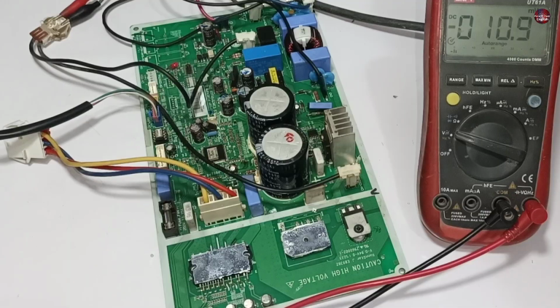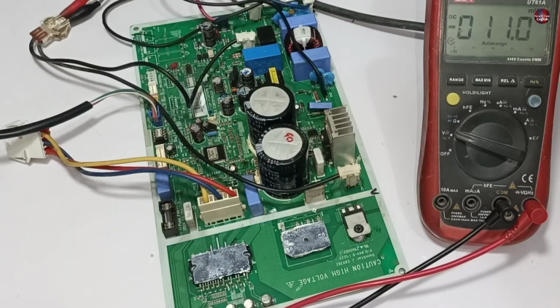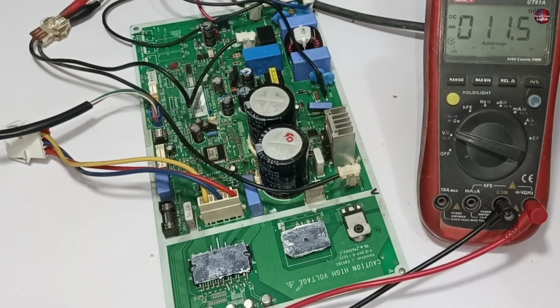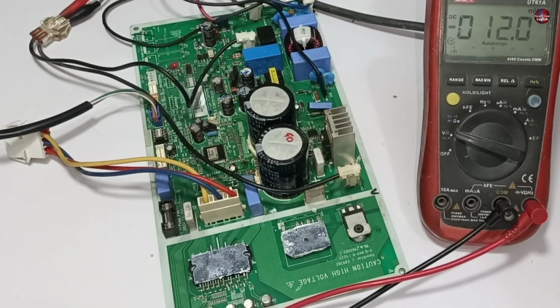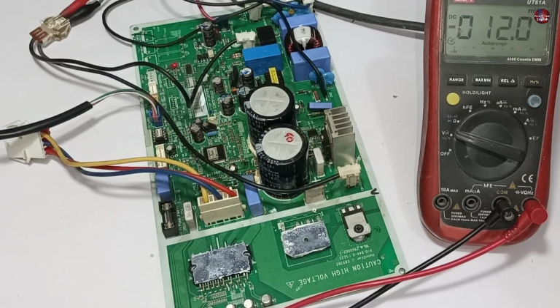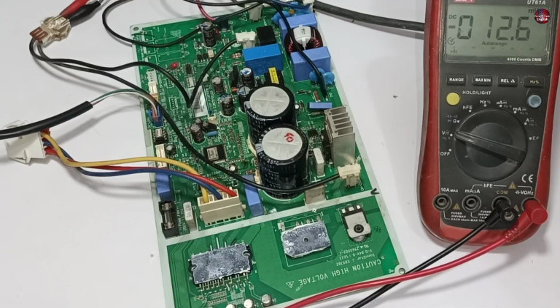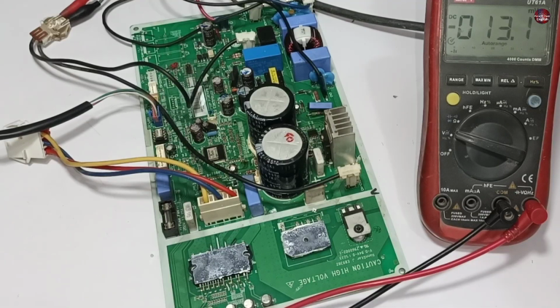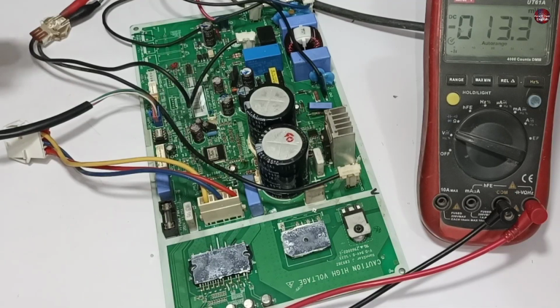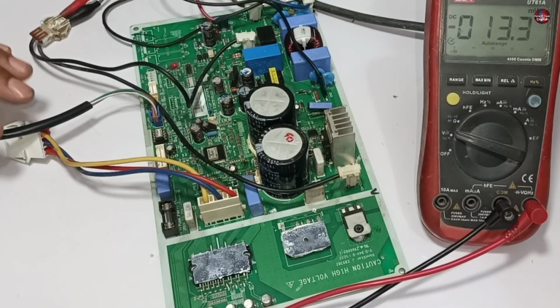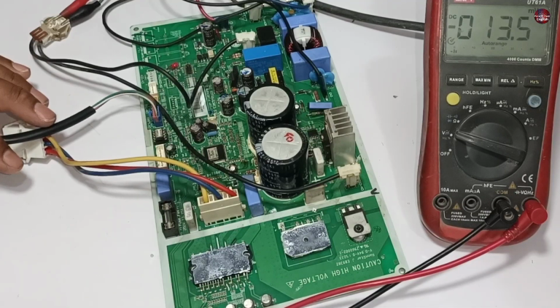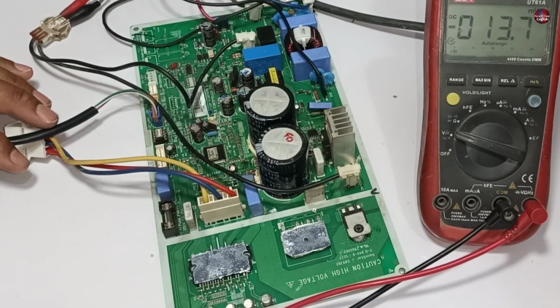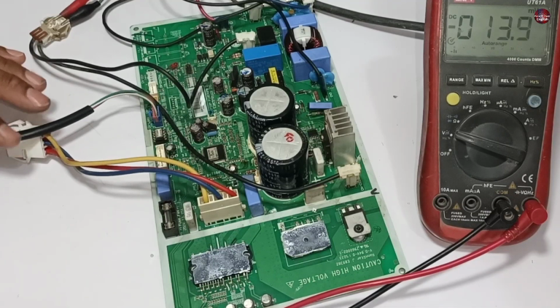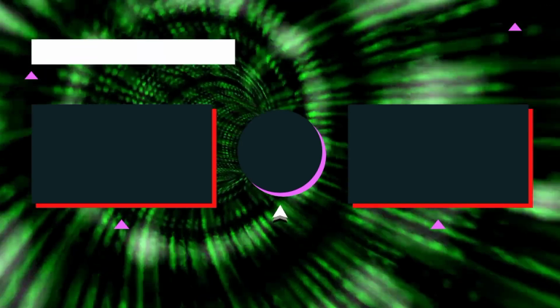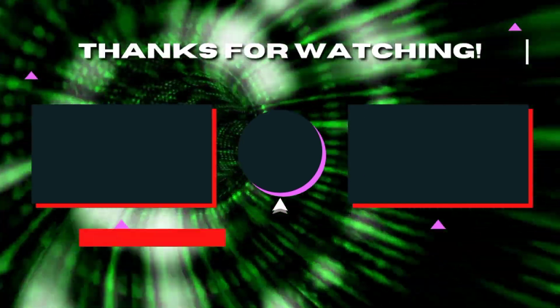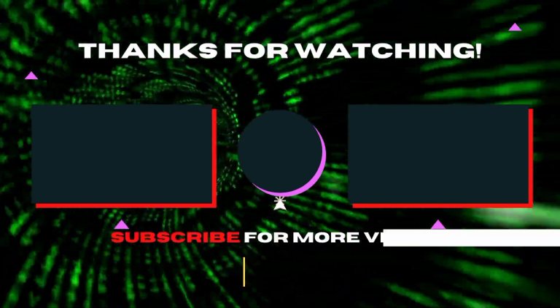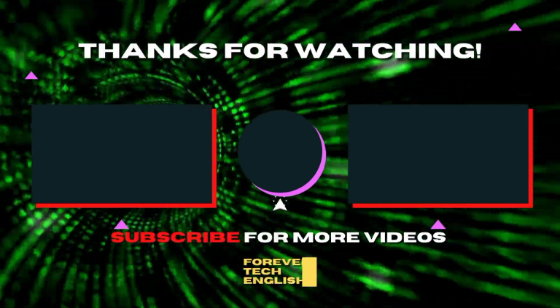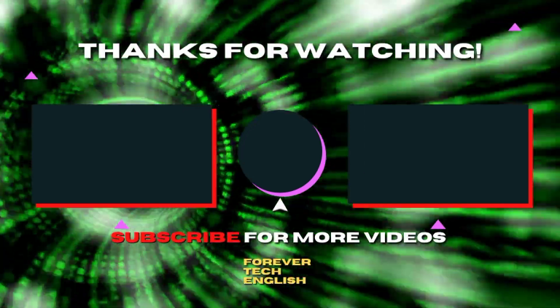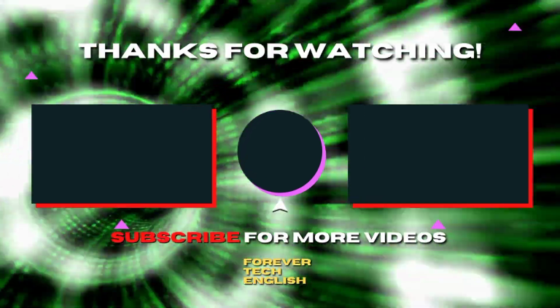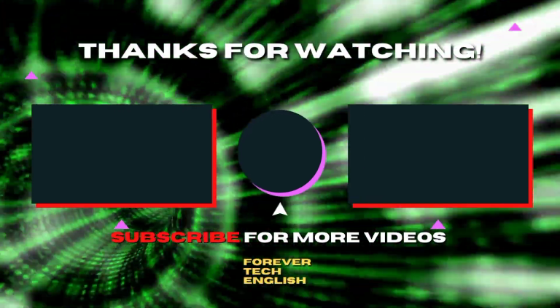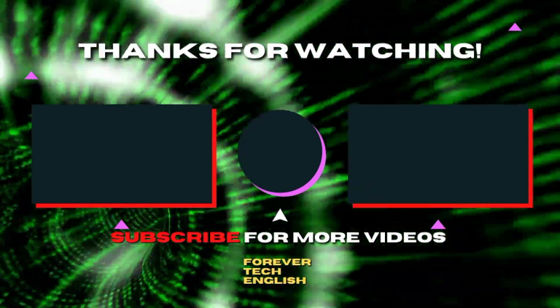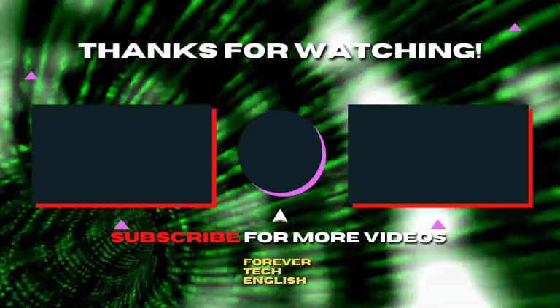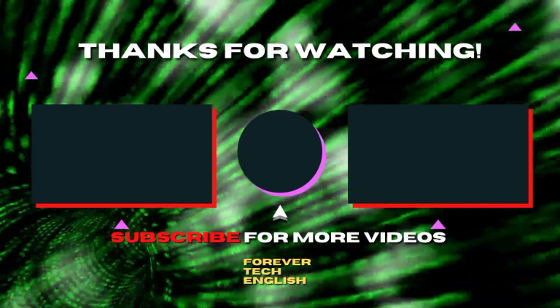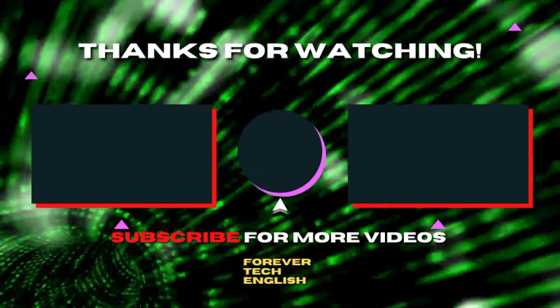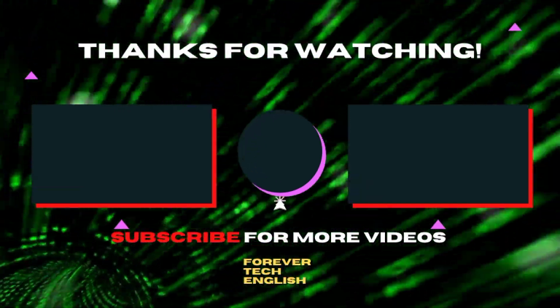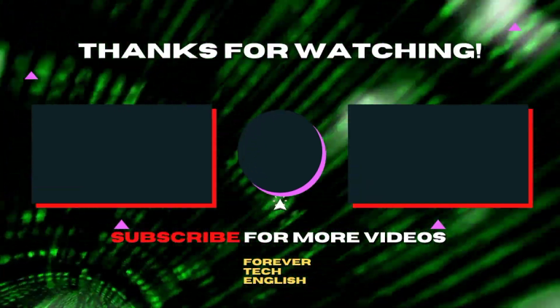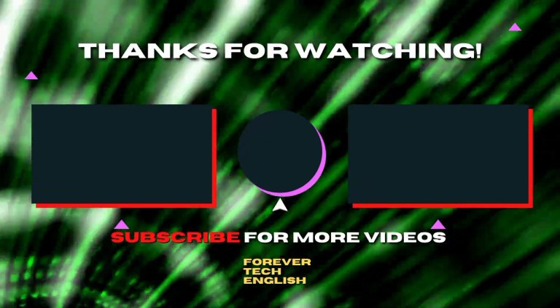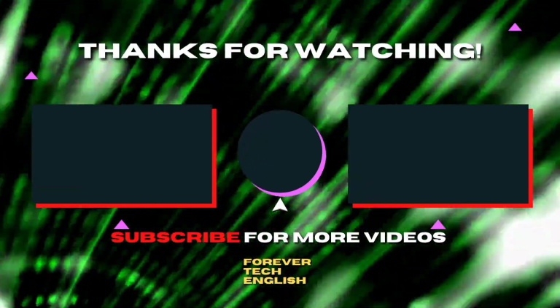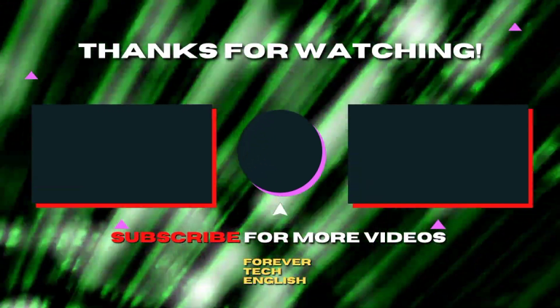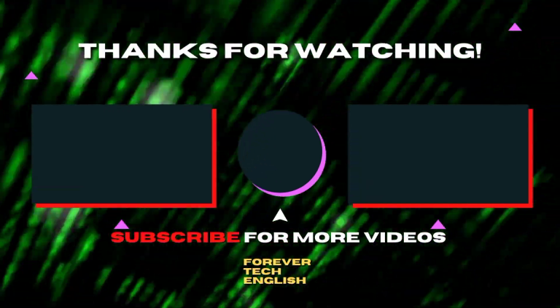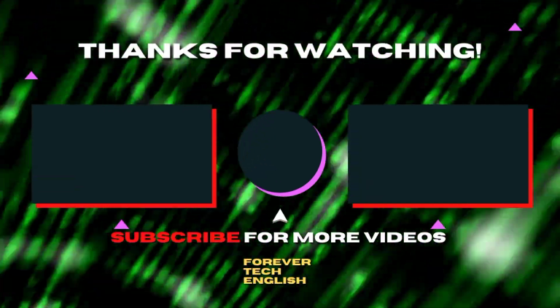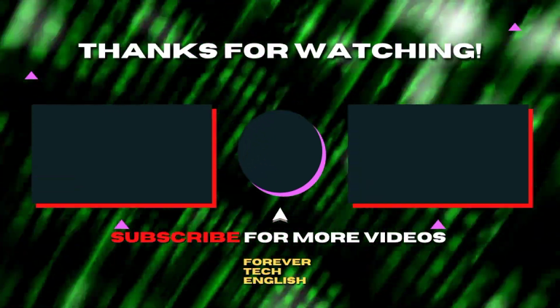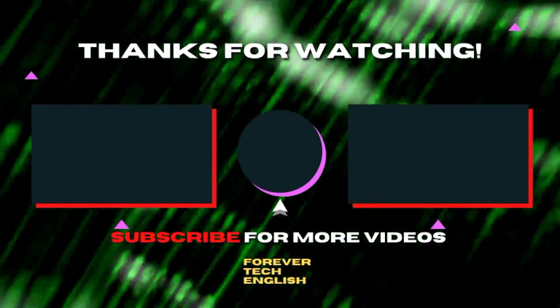This means the motherboard has been fixed. Click on the left or right thumbnail to watch our next videos, and subscribe.